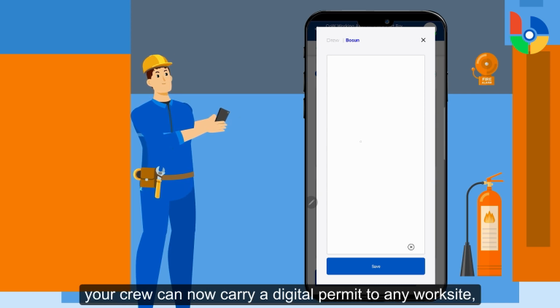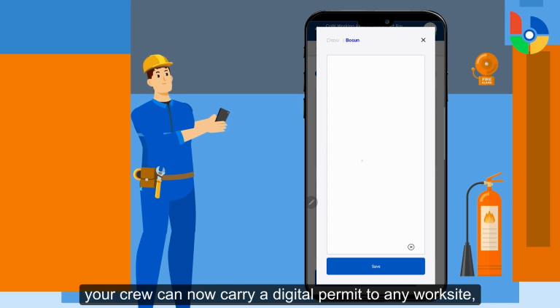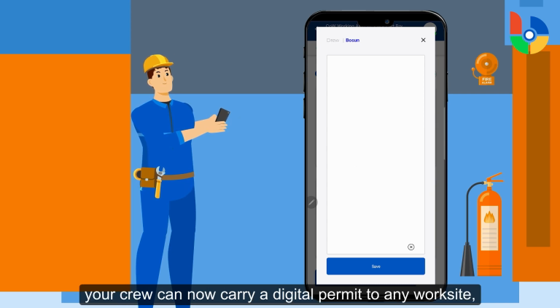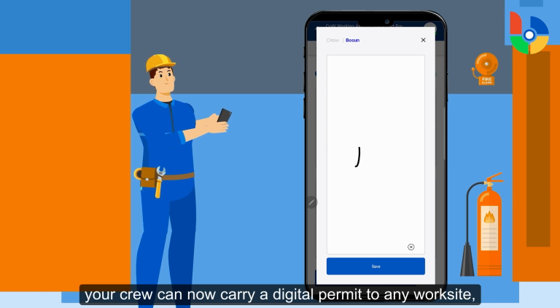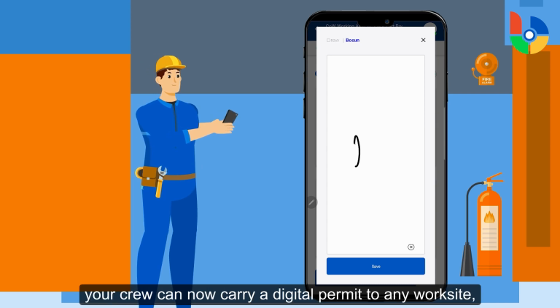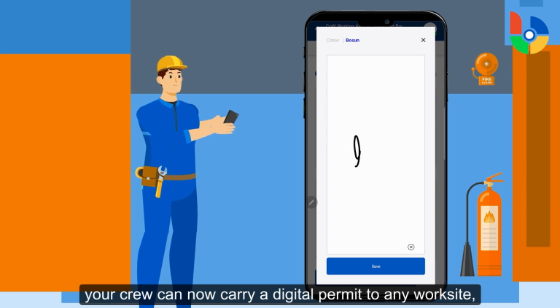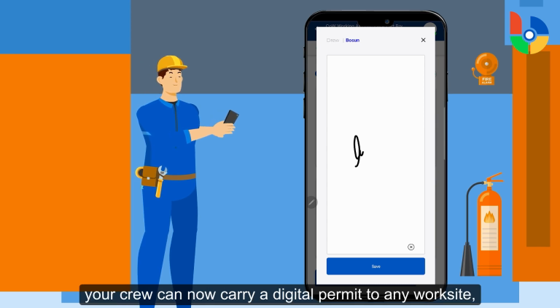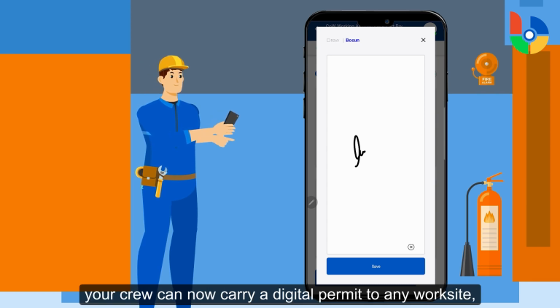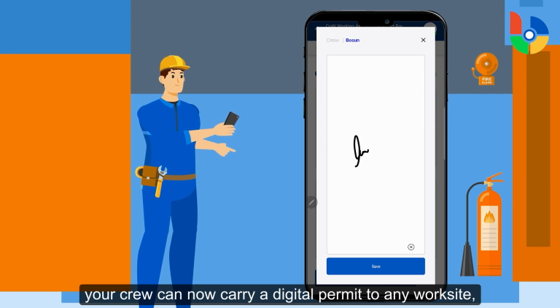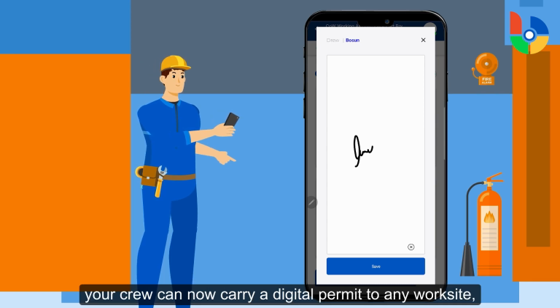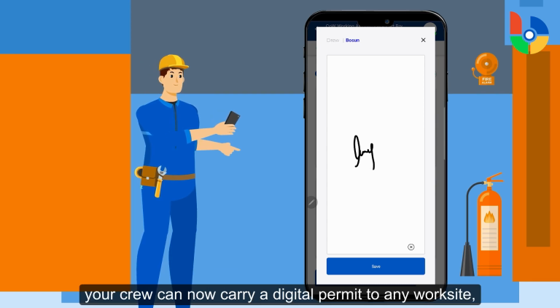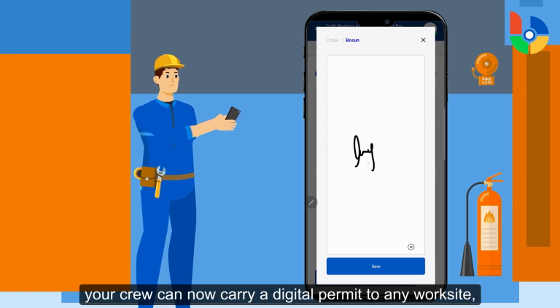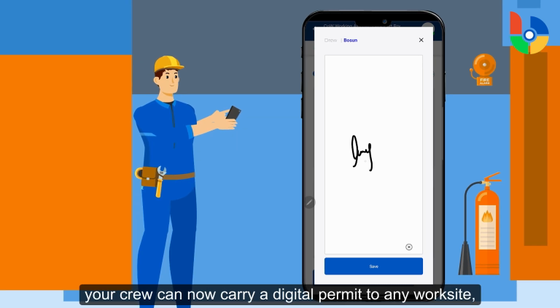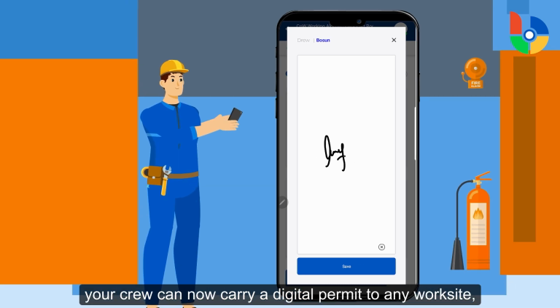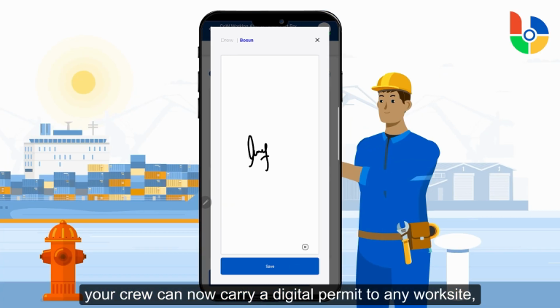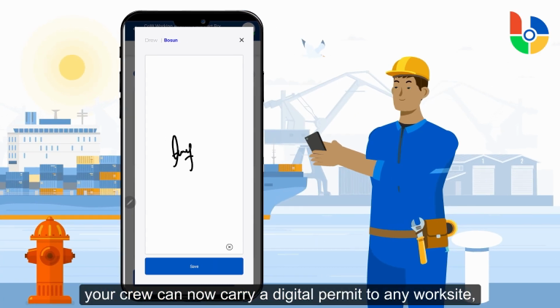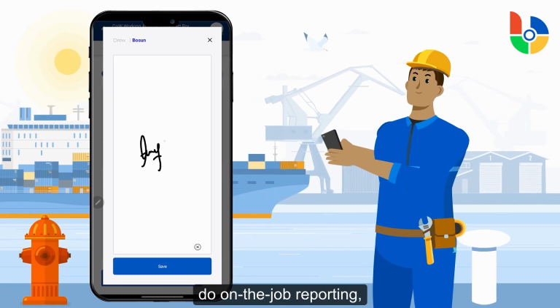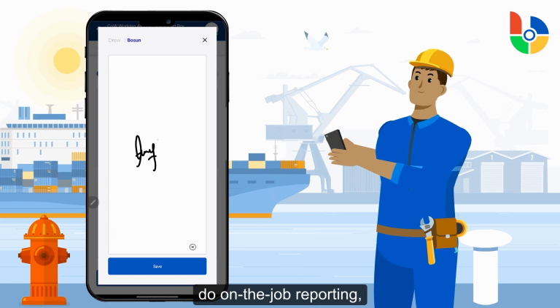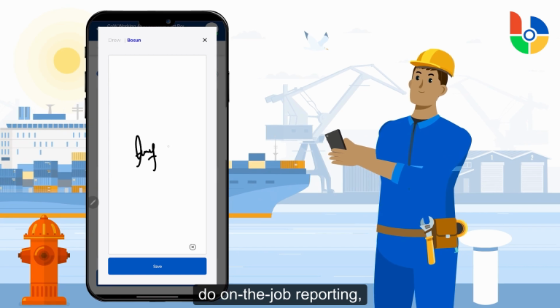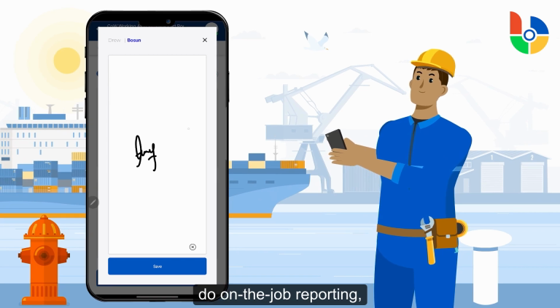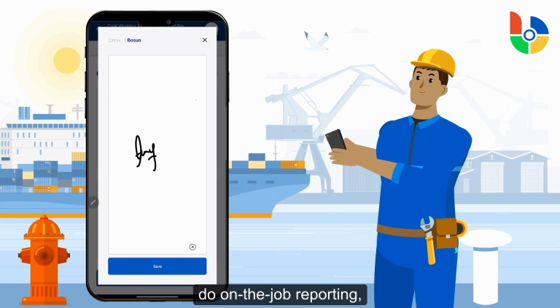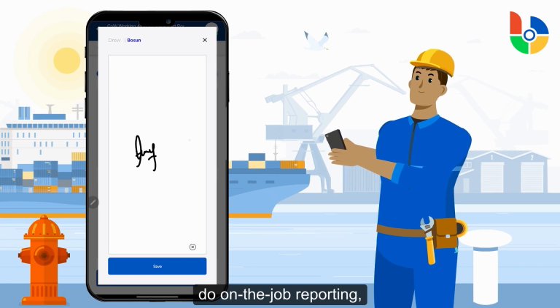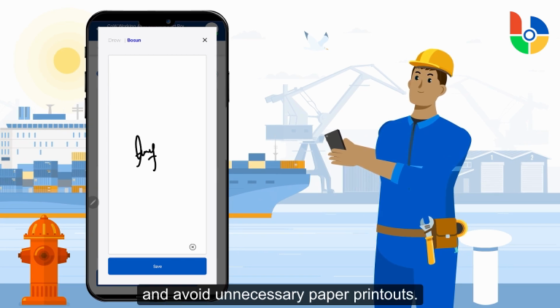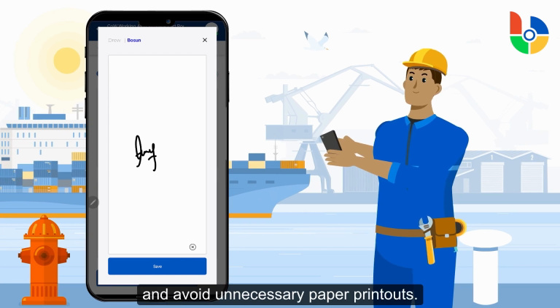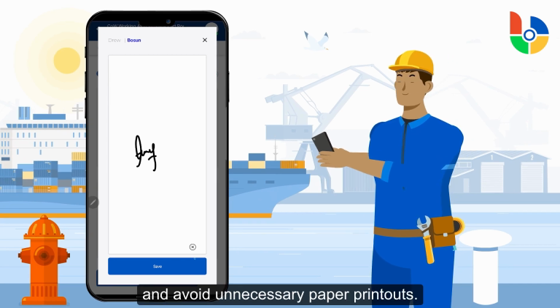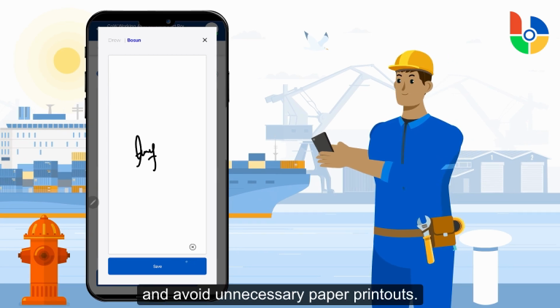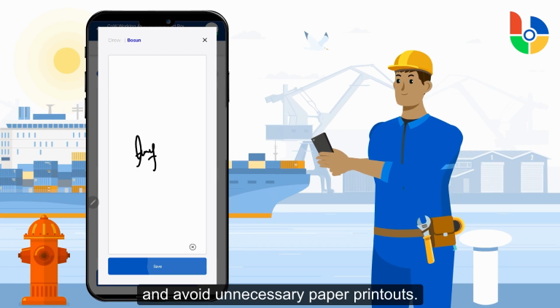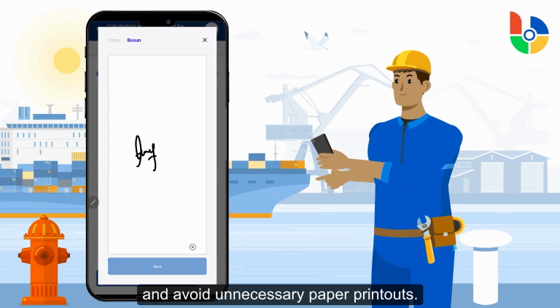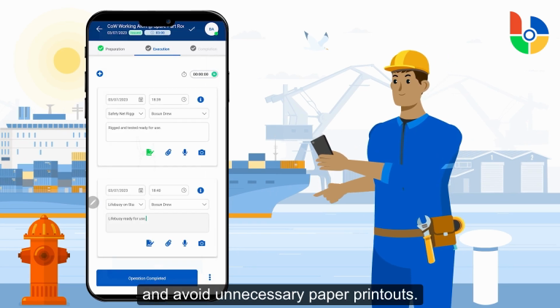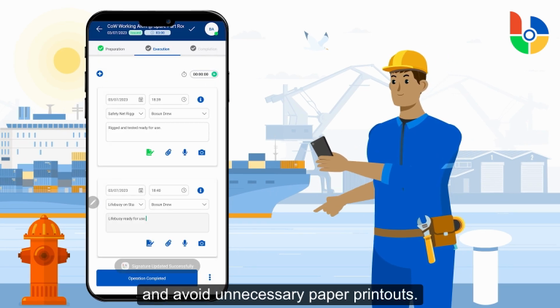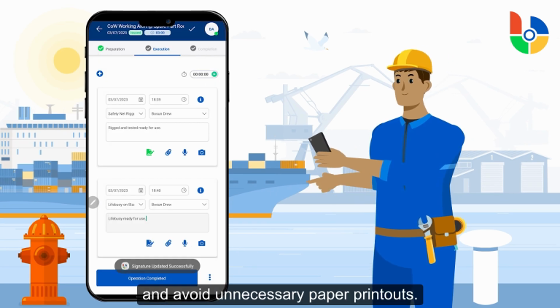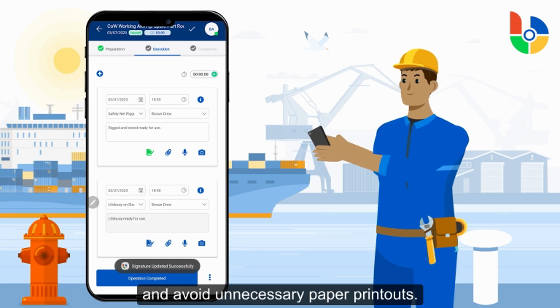With the Barsnet Control of Work app, your crew can now carry a digital permit to any worksite, do on-the-job reporting and avoid unnecessary paper printouts.